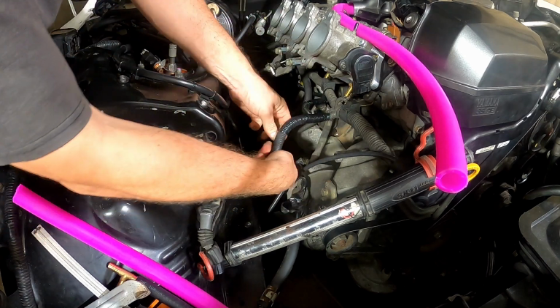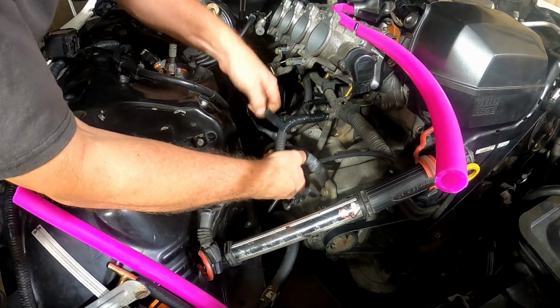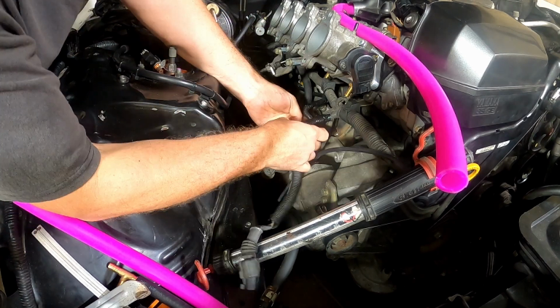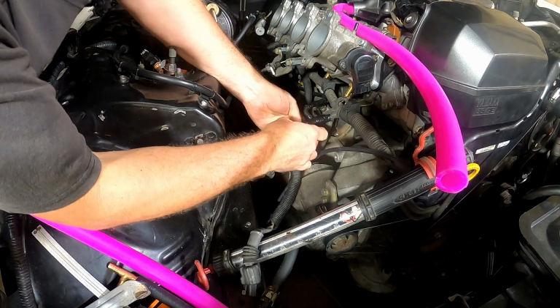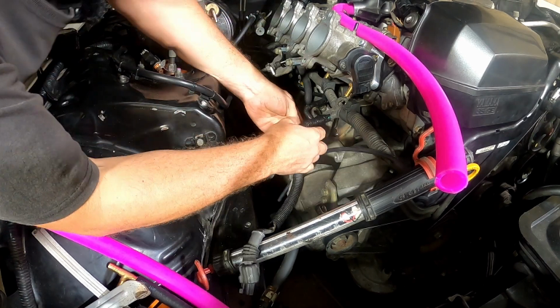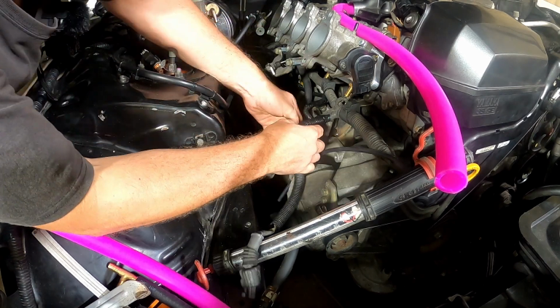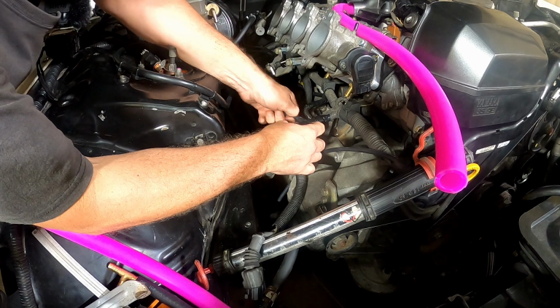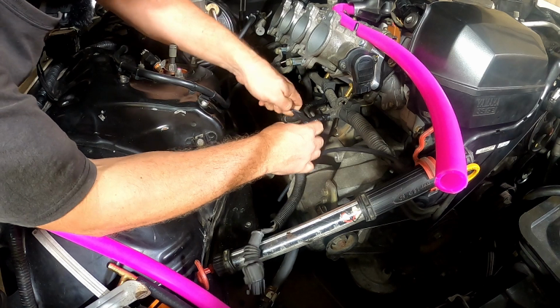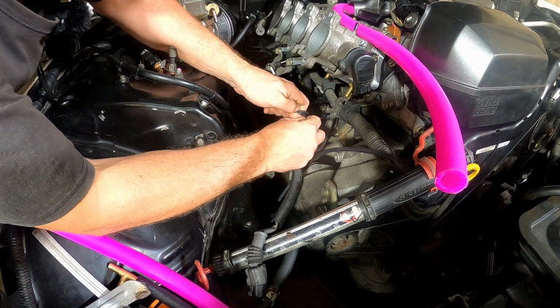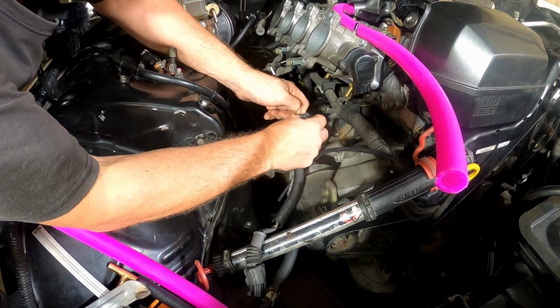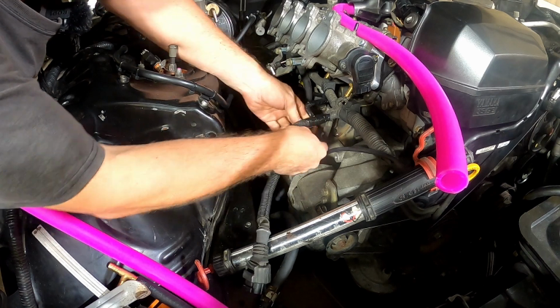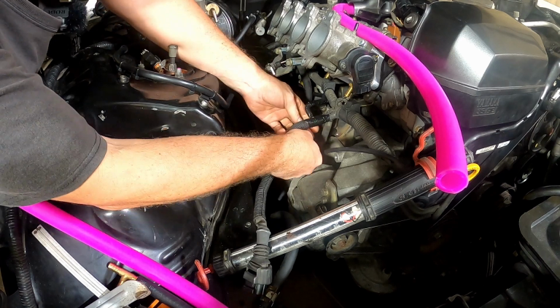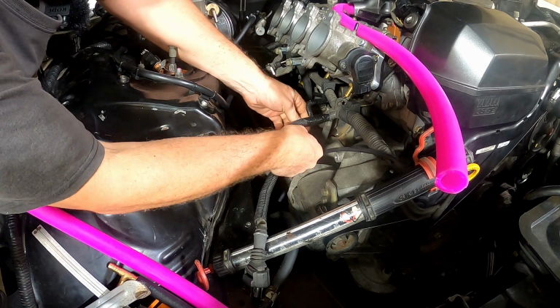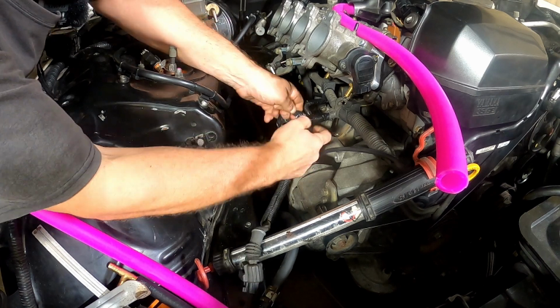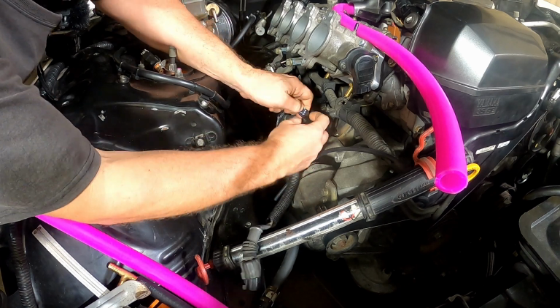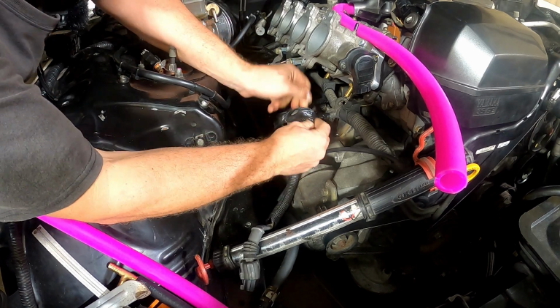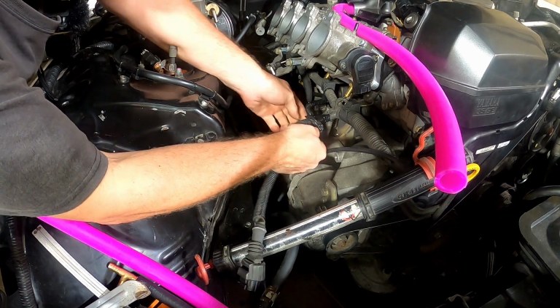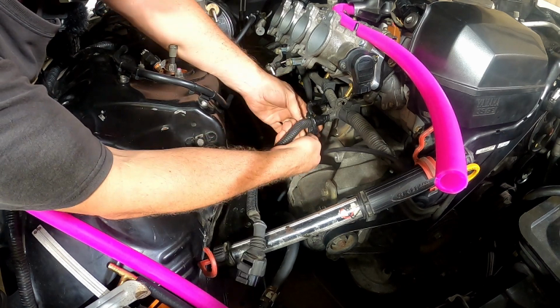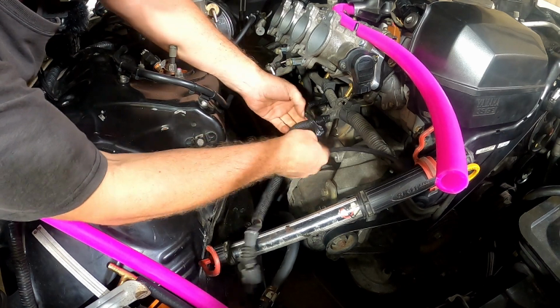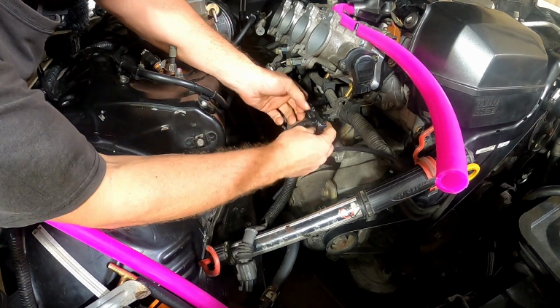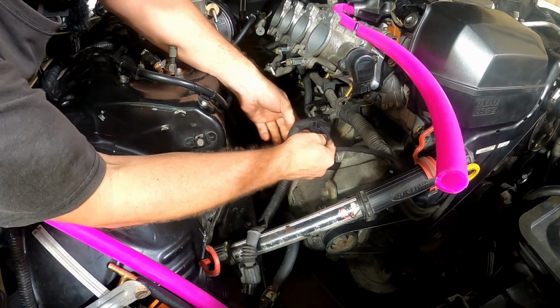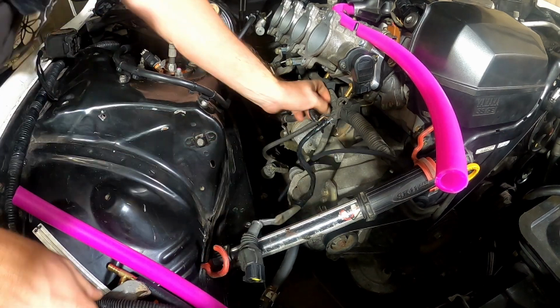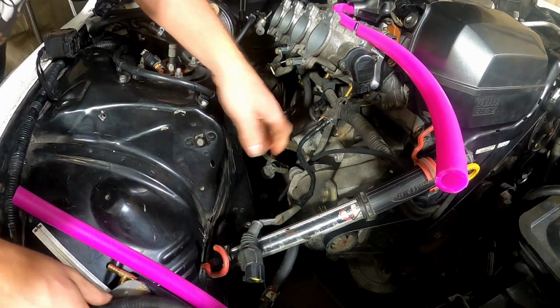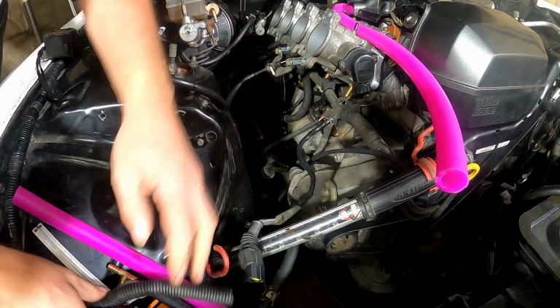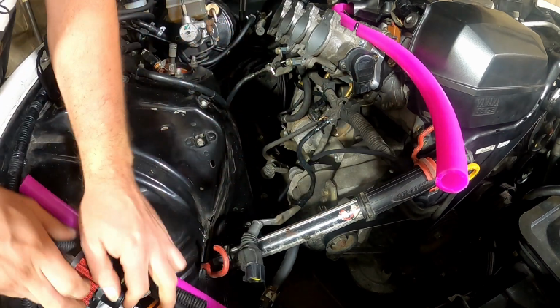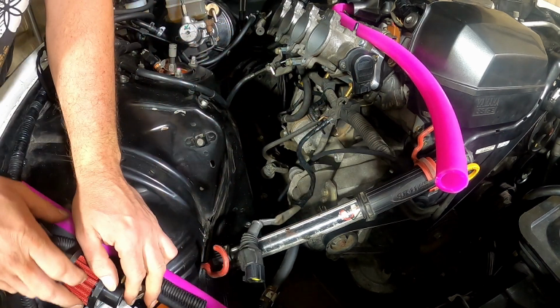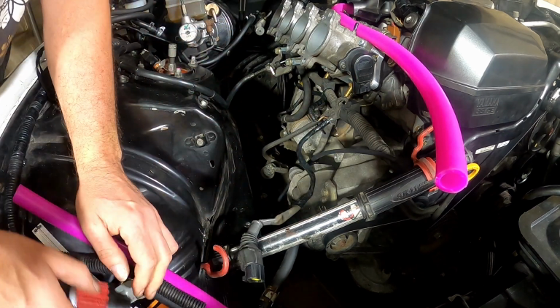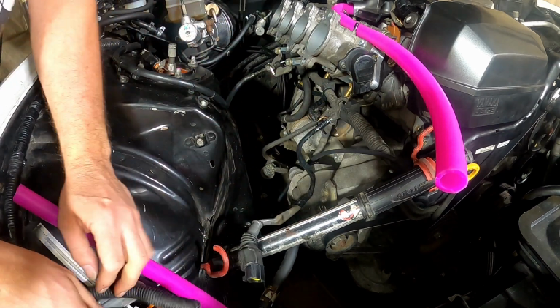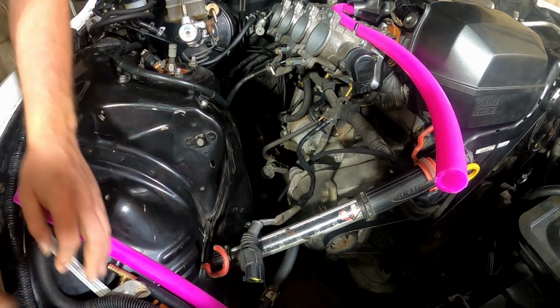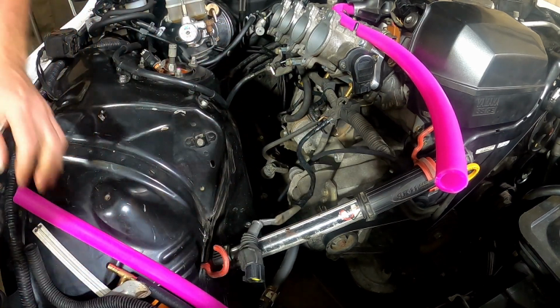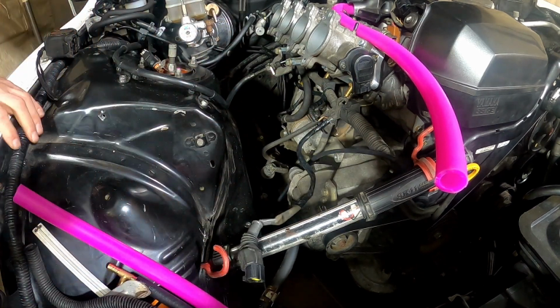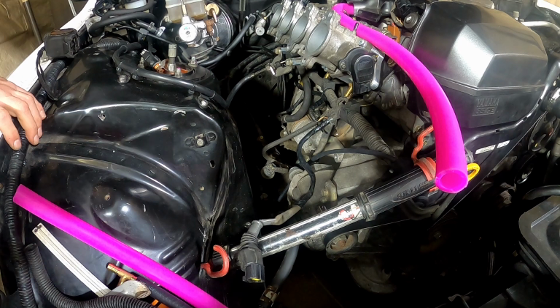Well, I need two of them for the ISCV that I'm installing. I do want side cutters, so I'm gonna go get some.